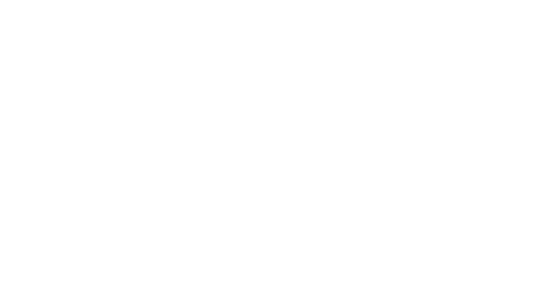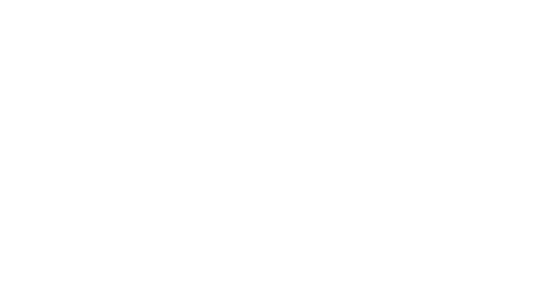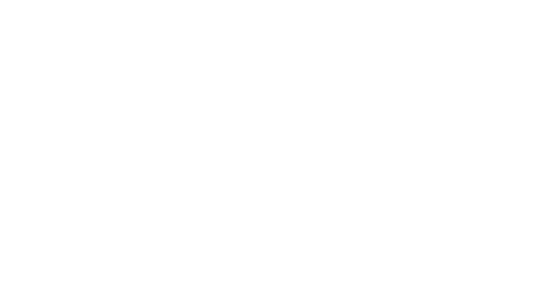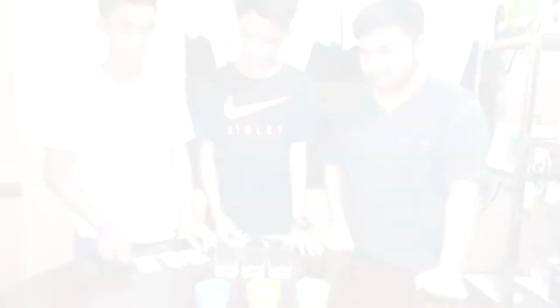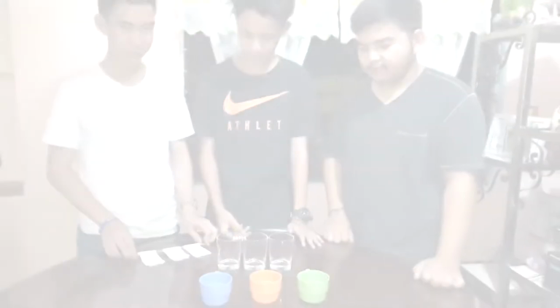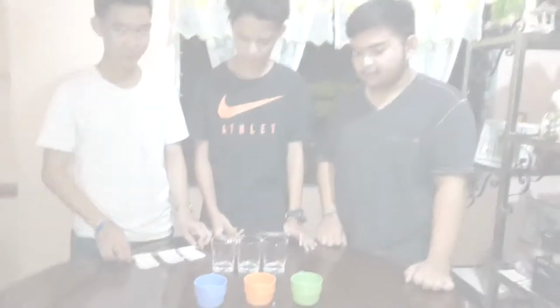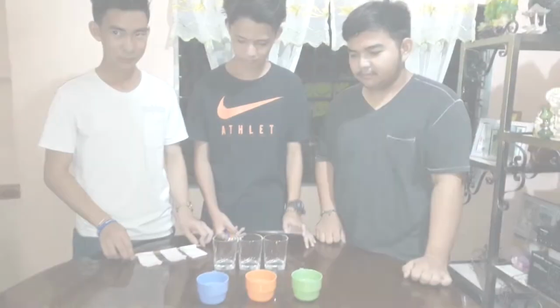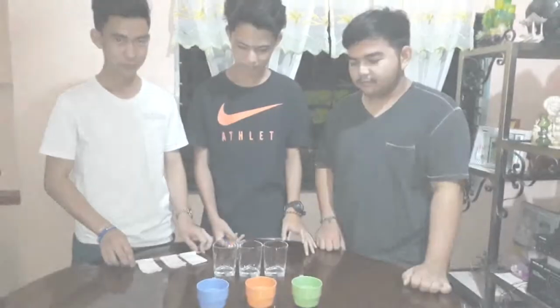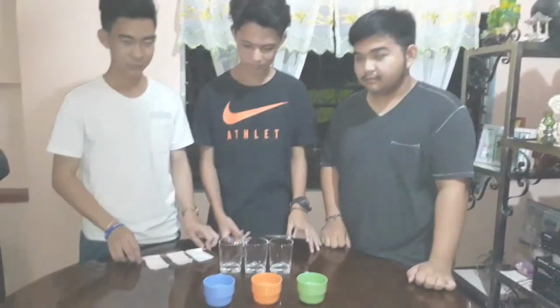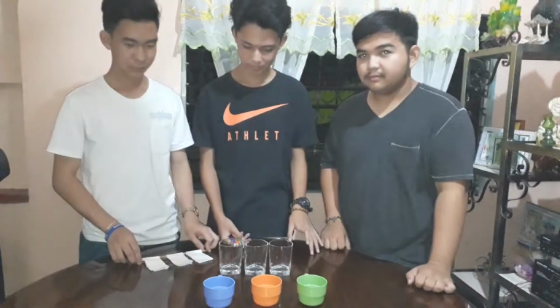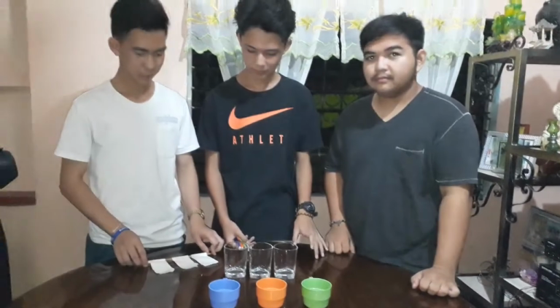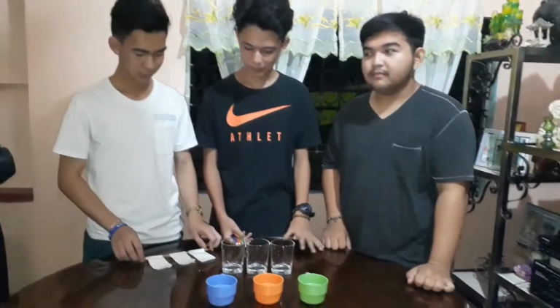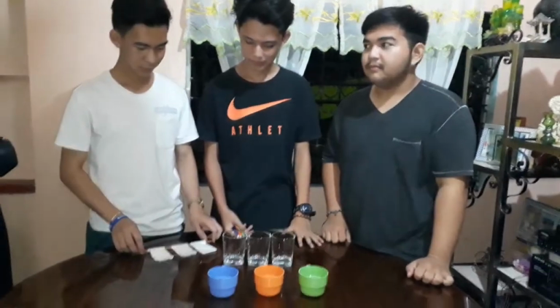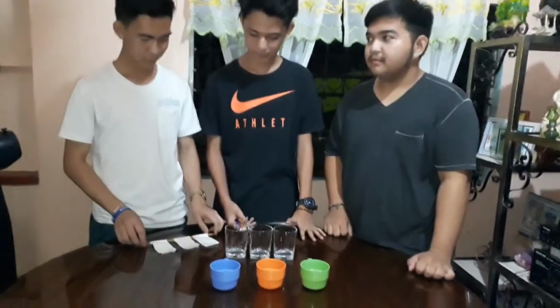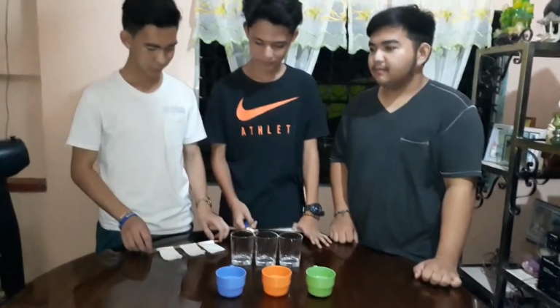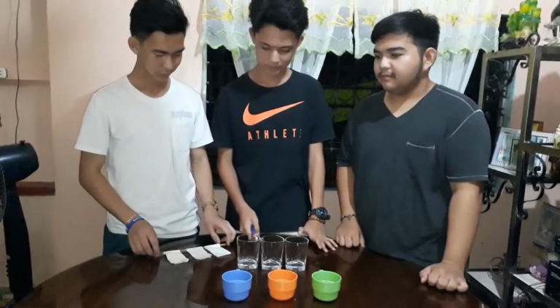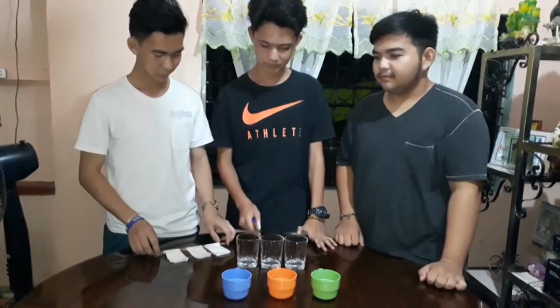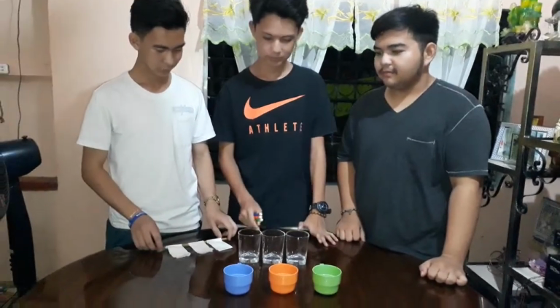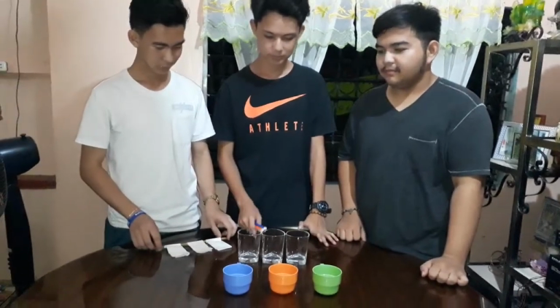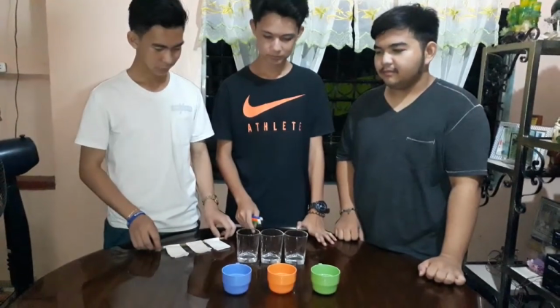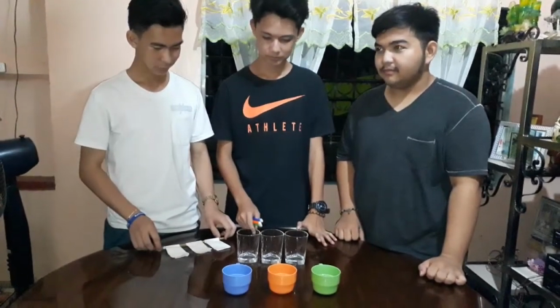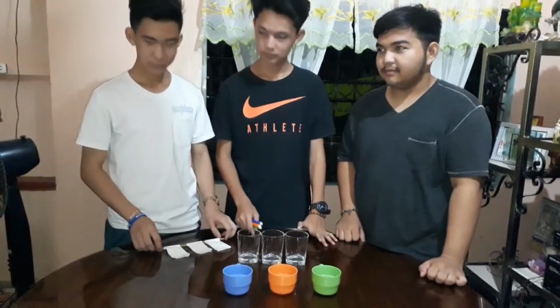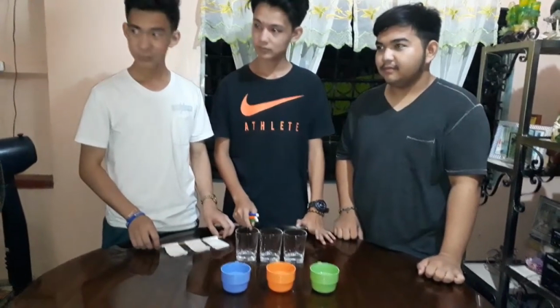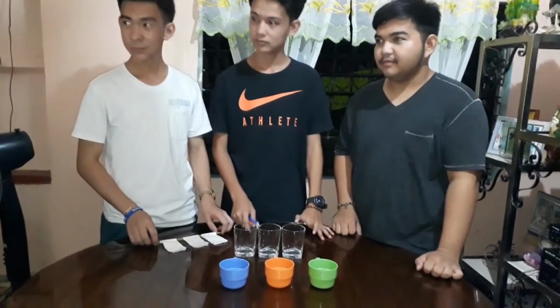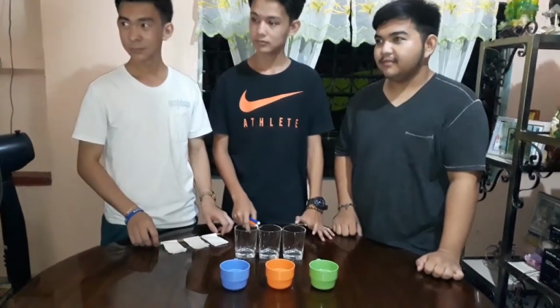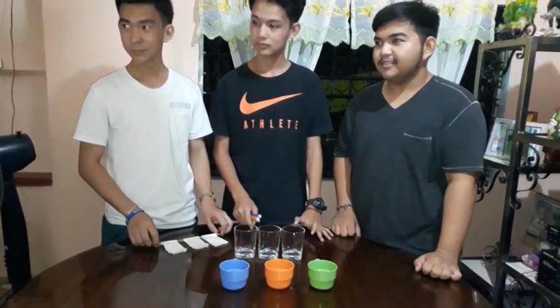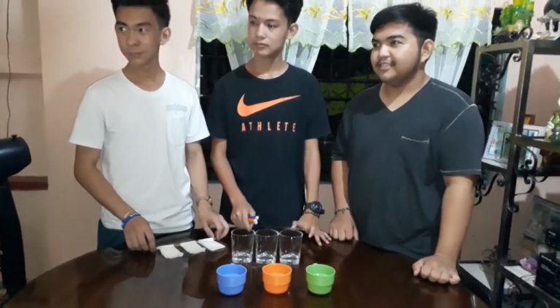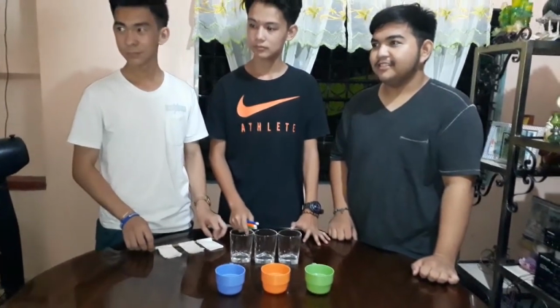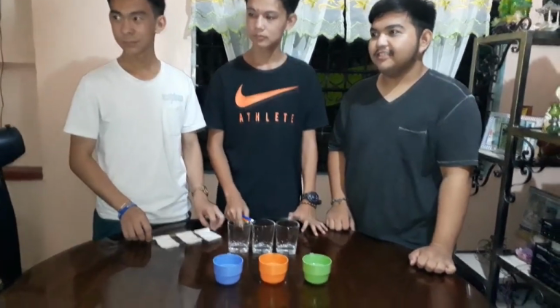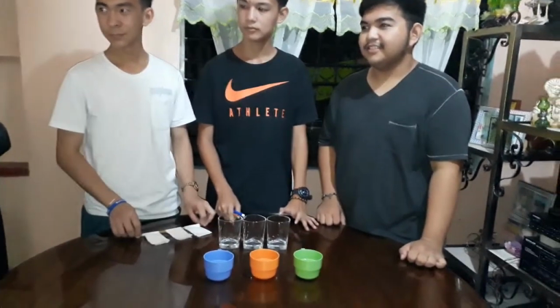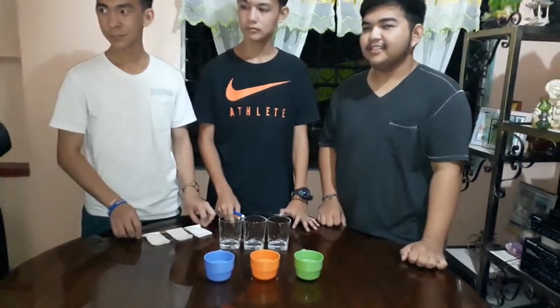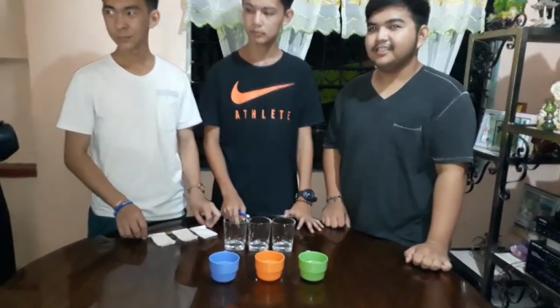Hello everyone! Today we're going to do an experiment with chromatography.